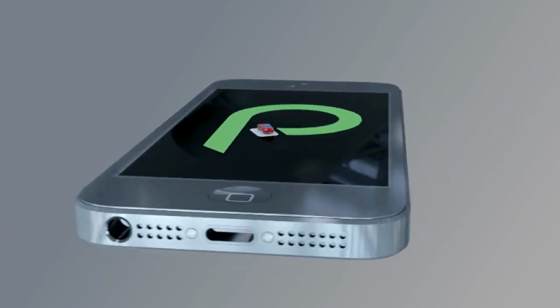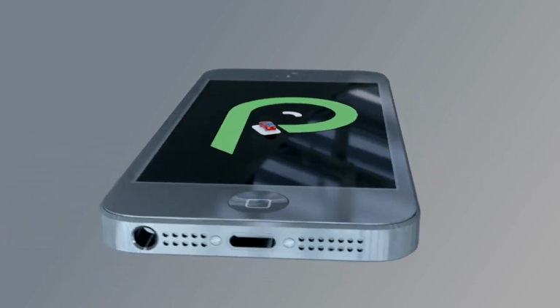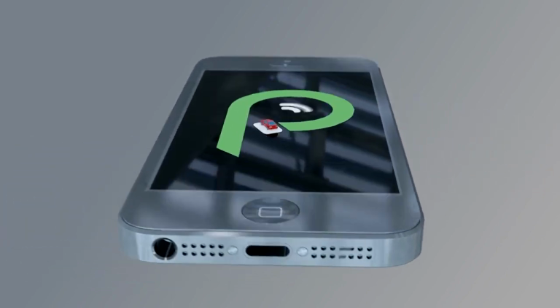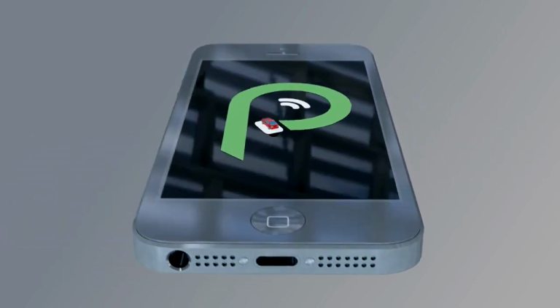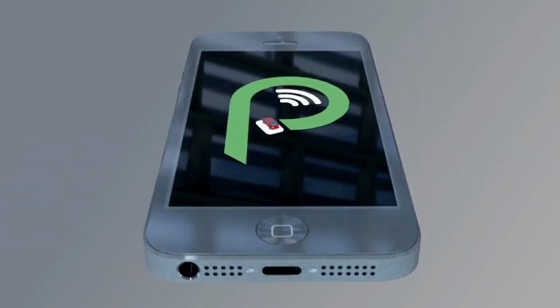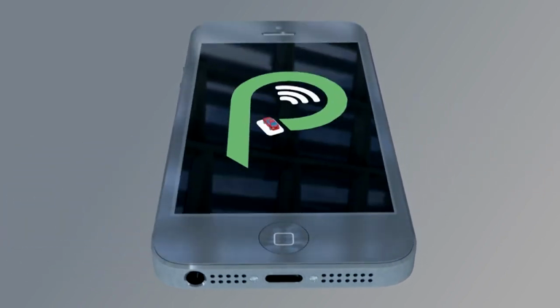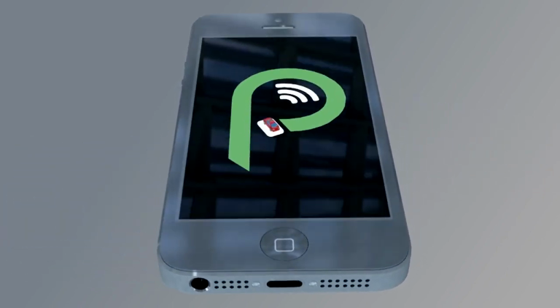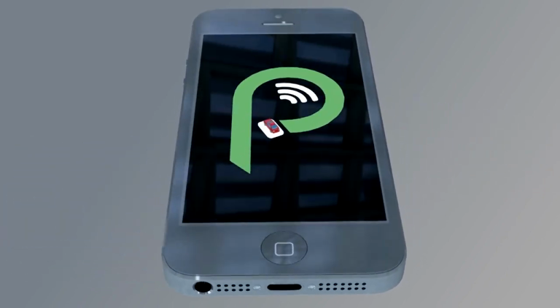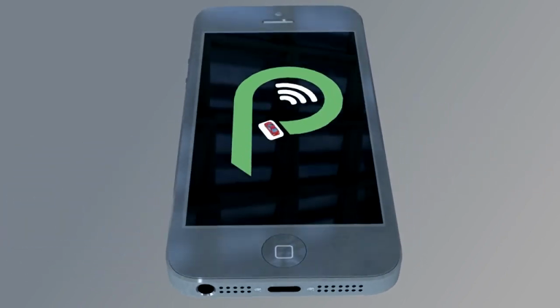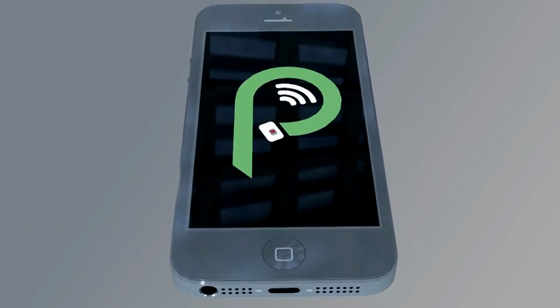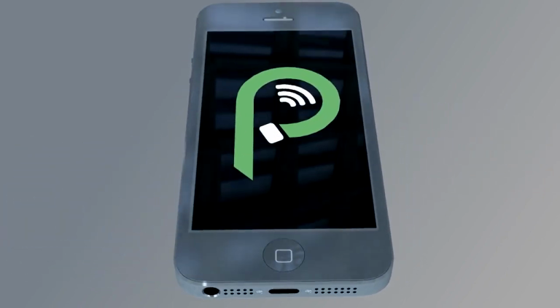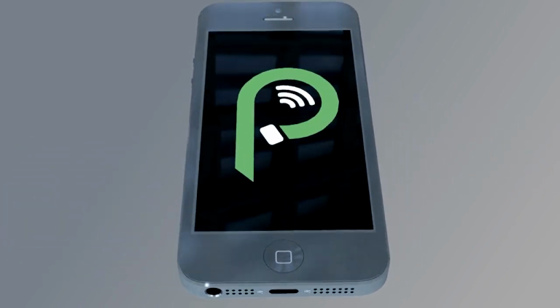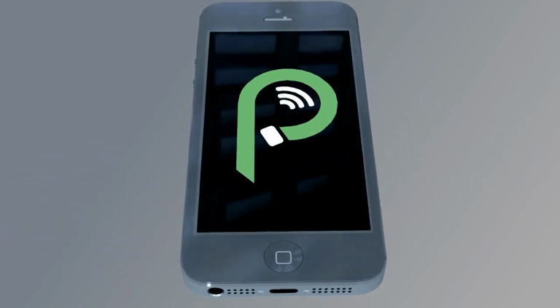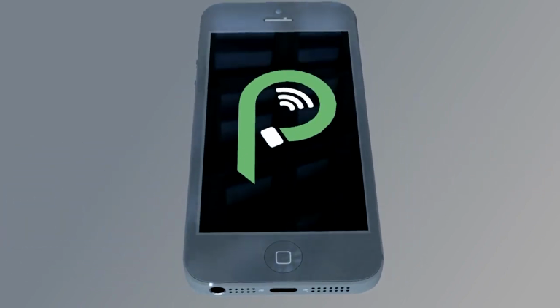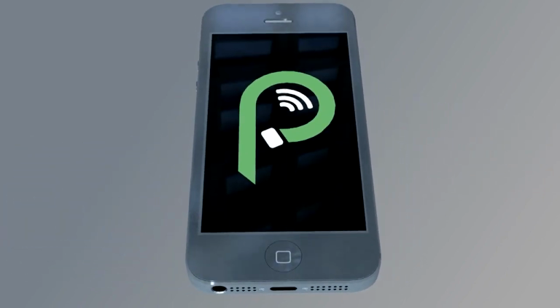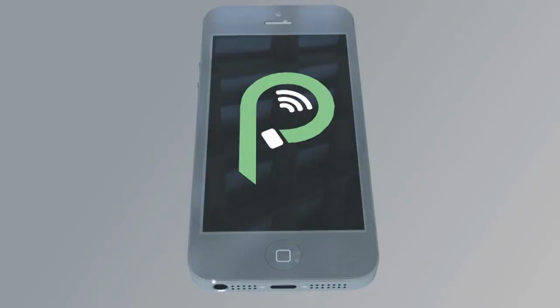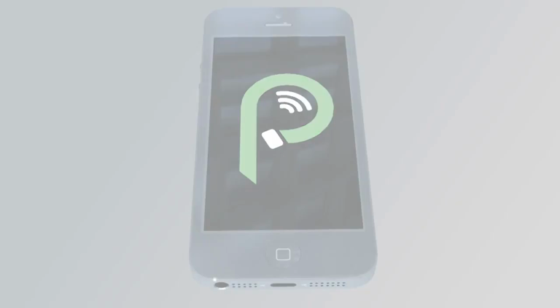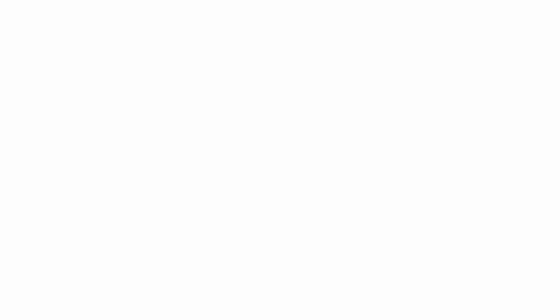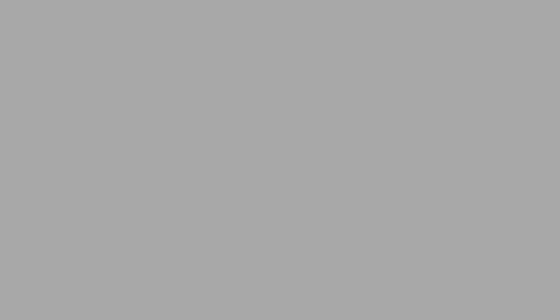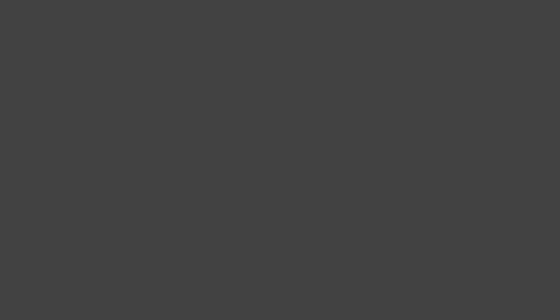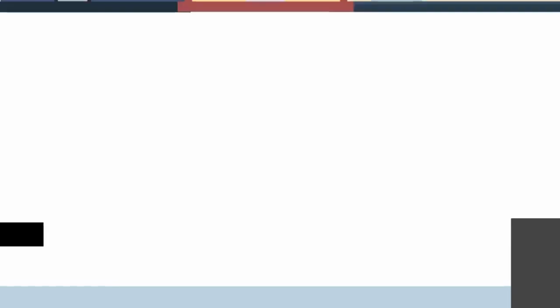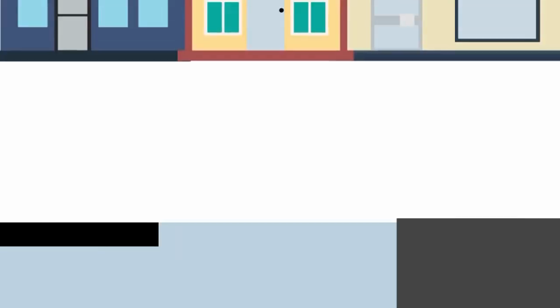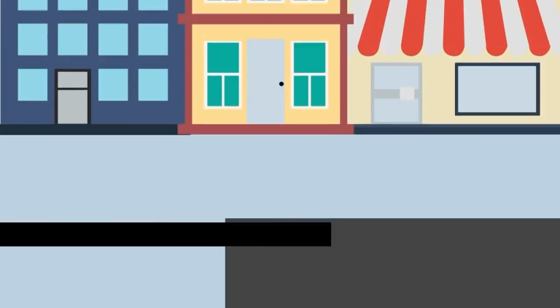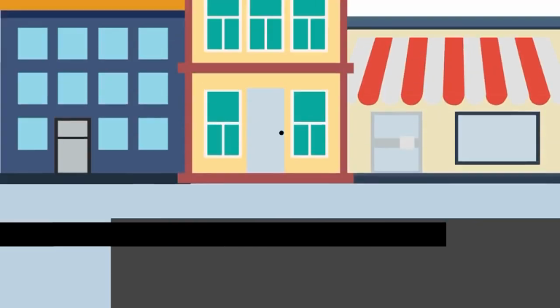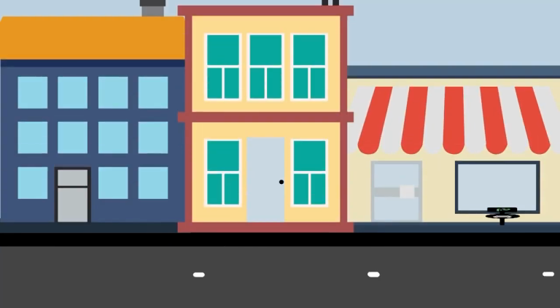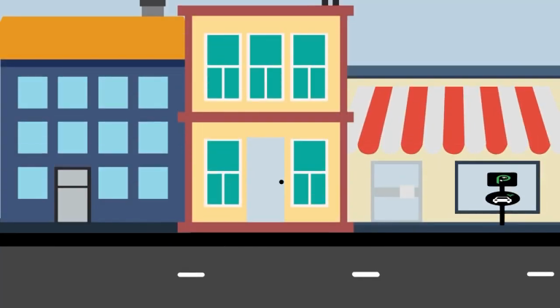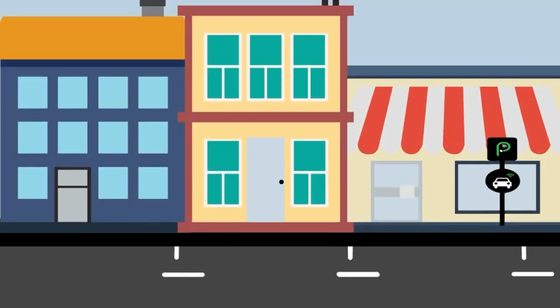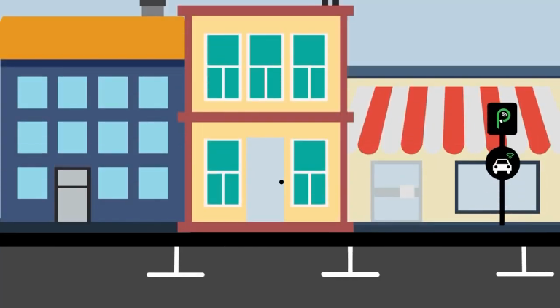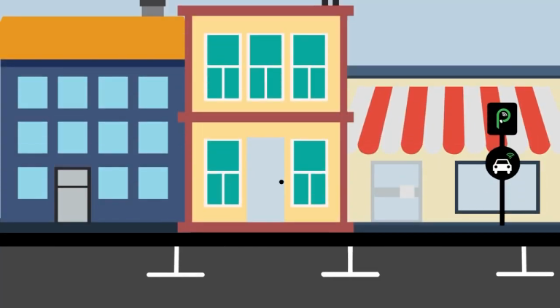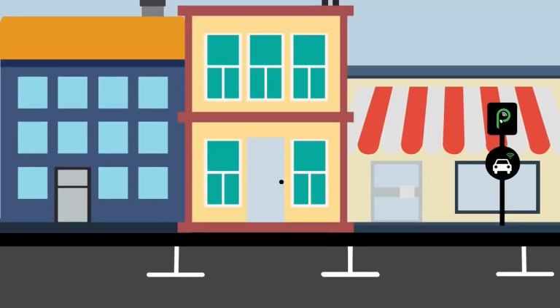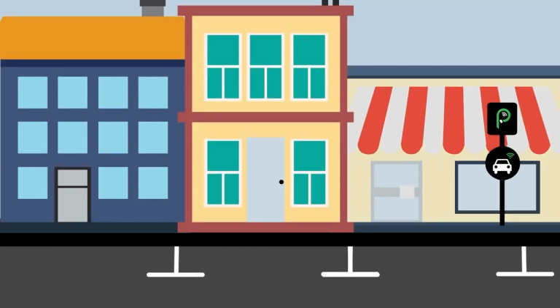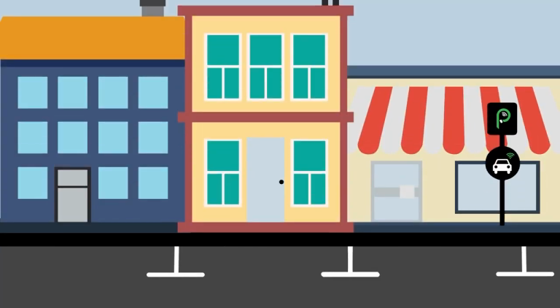Park by Phone is a seamless electronic parking solution for the best public parking experience. Here's how to use Park by Phone.